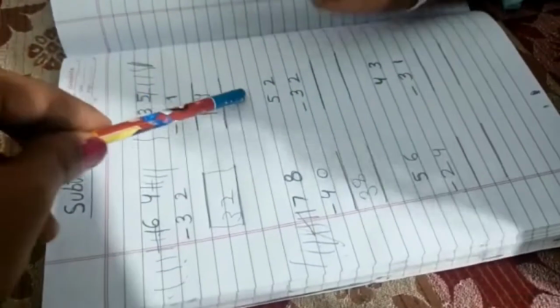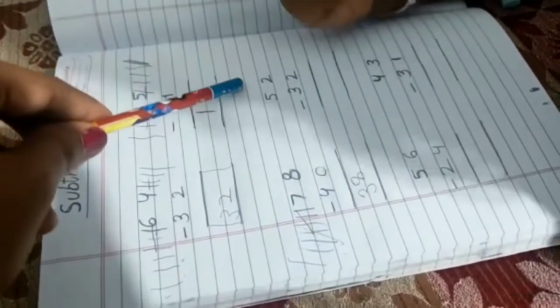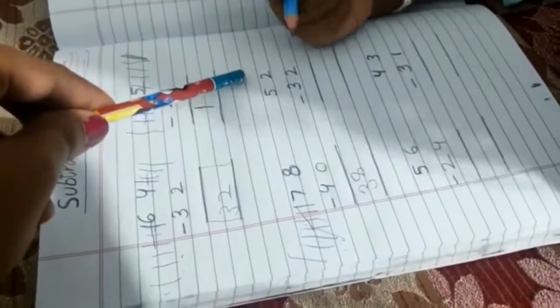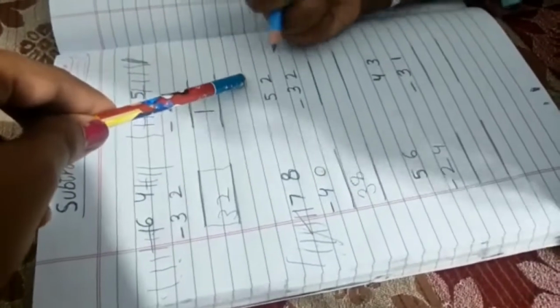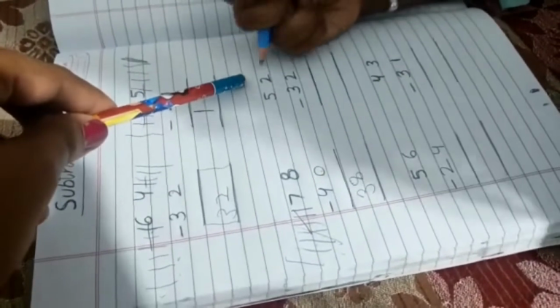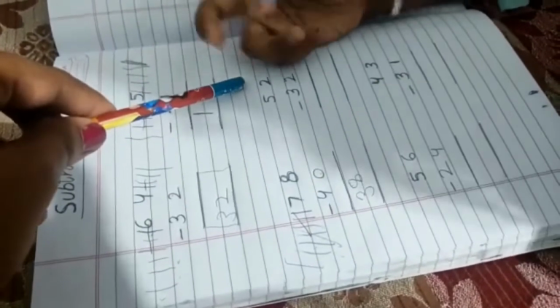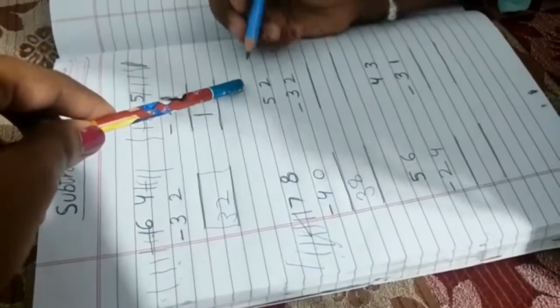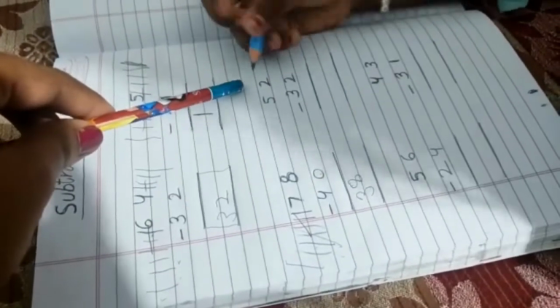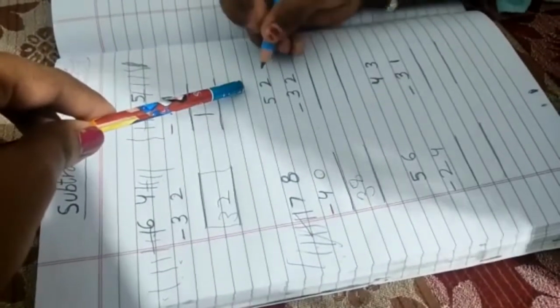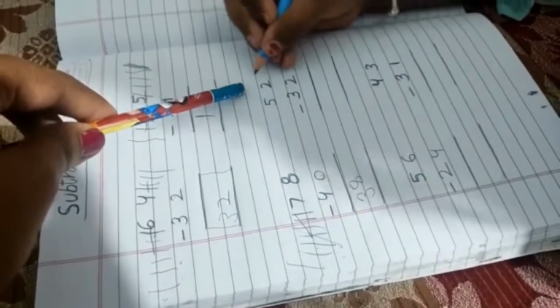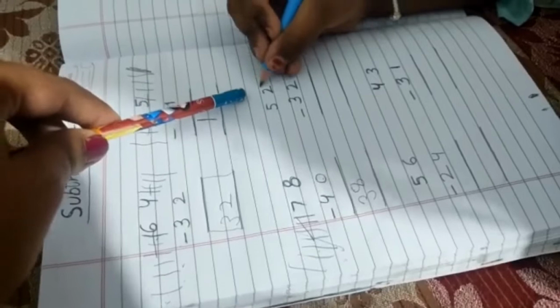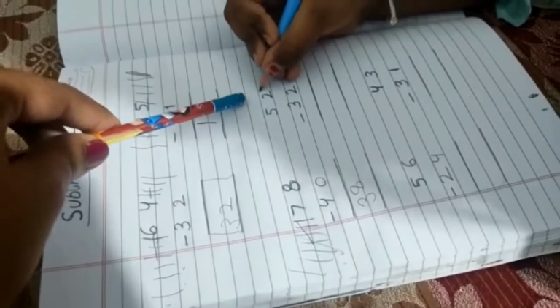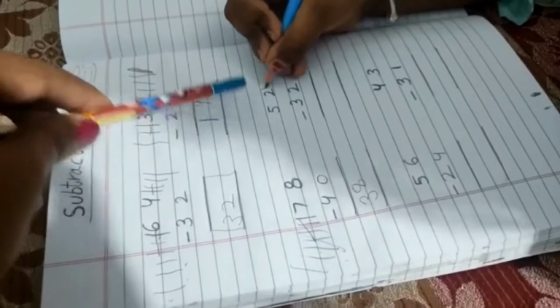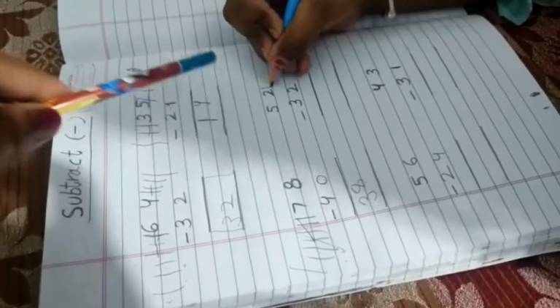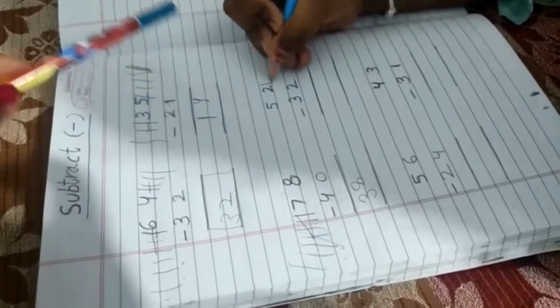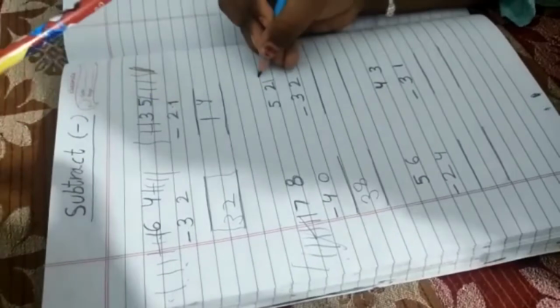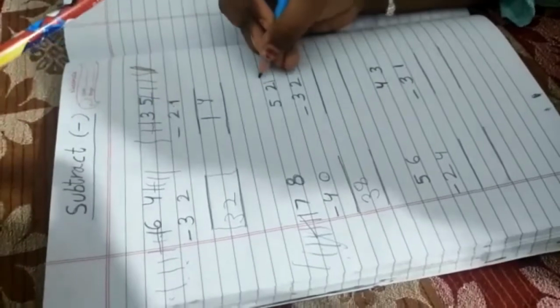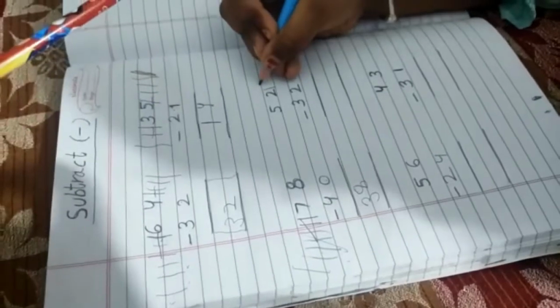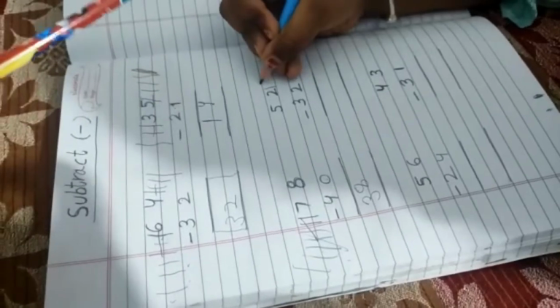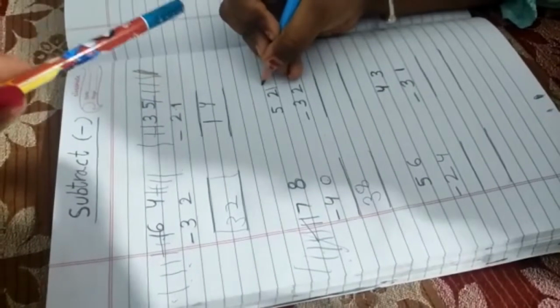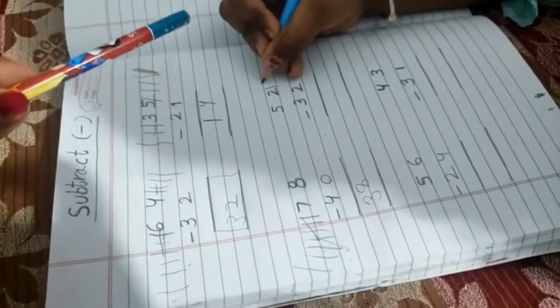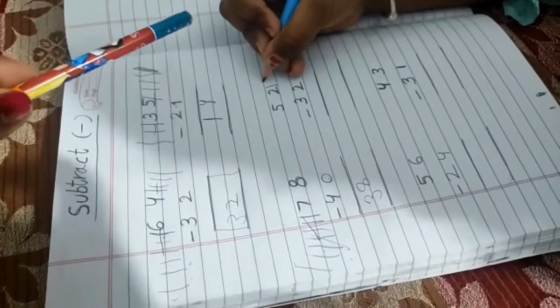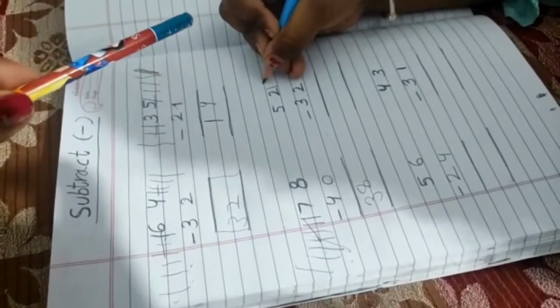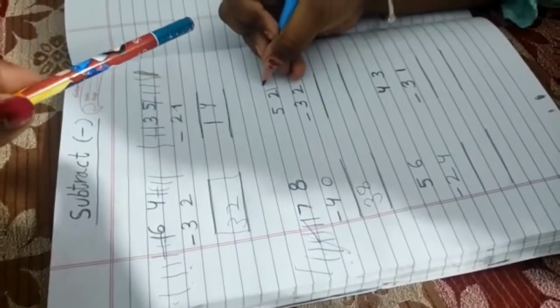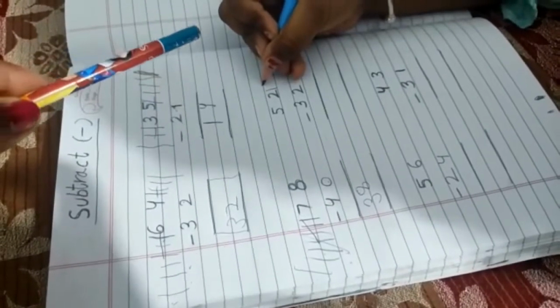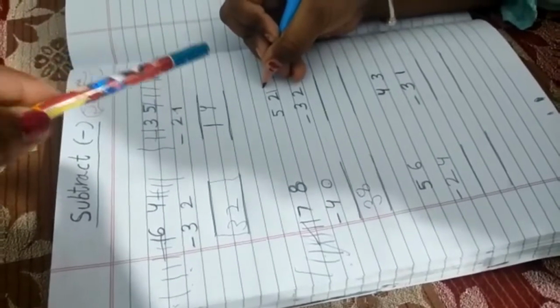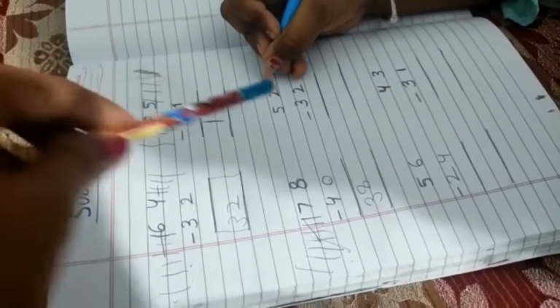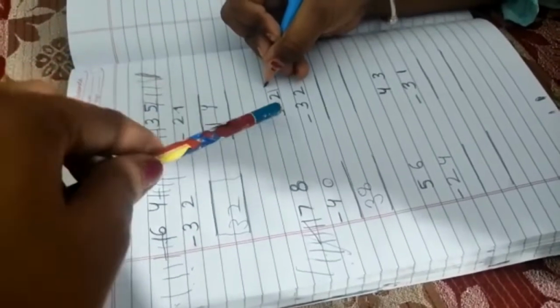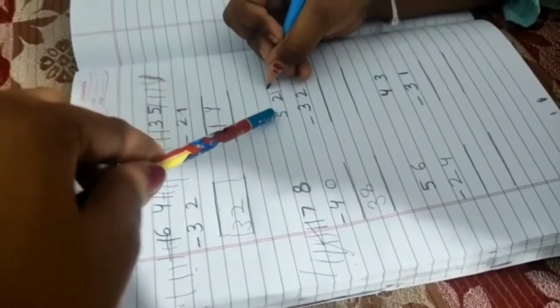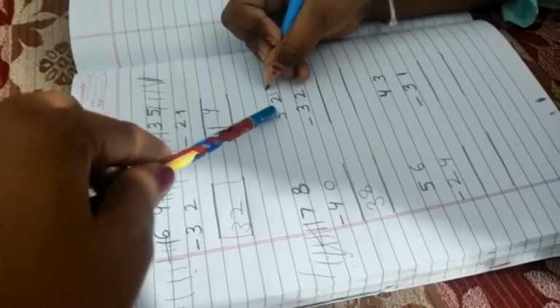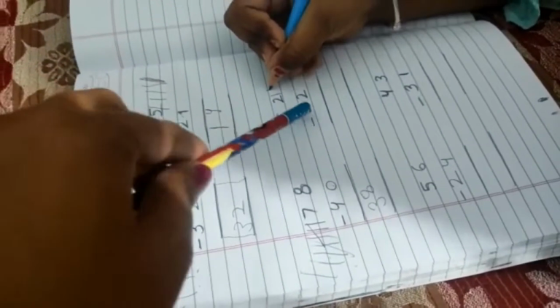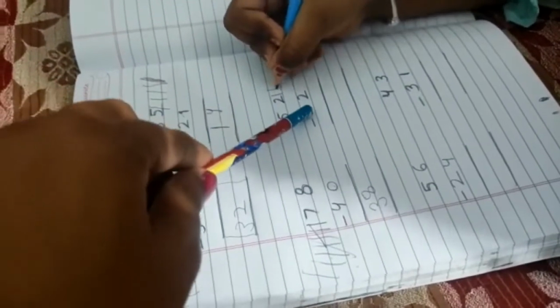And what is this number? Two. Two minus two — and what is this number? Two minus two.